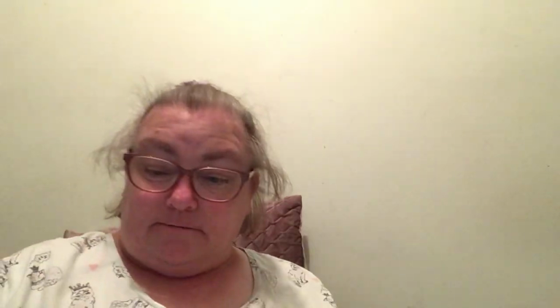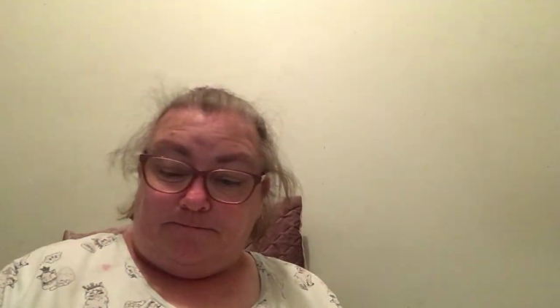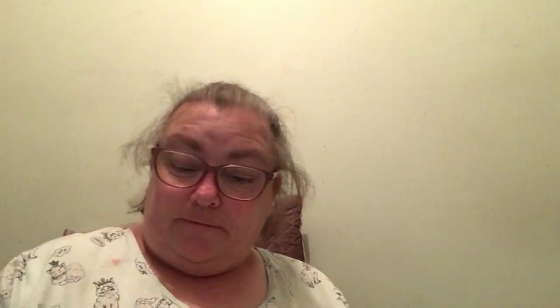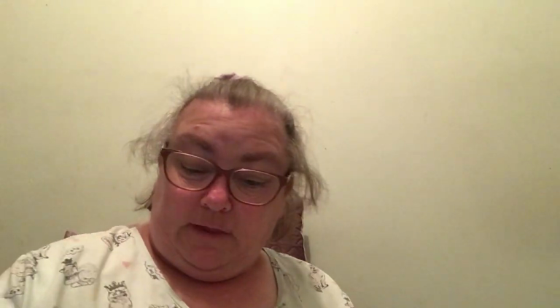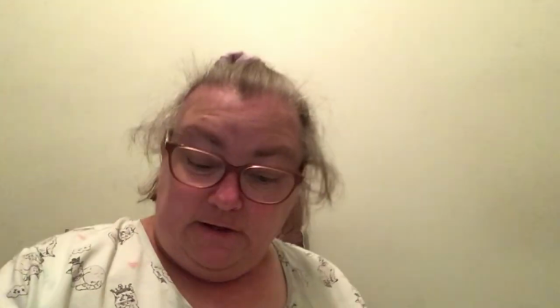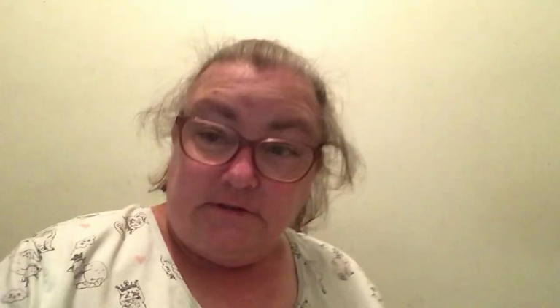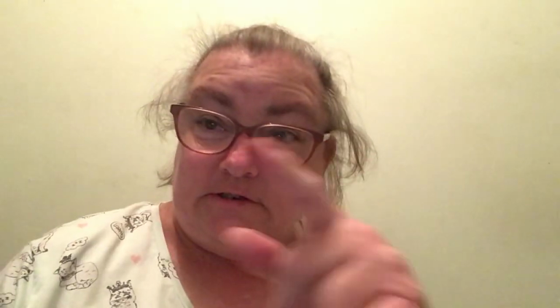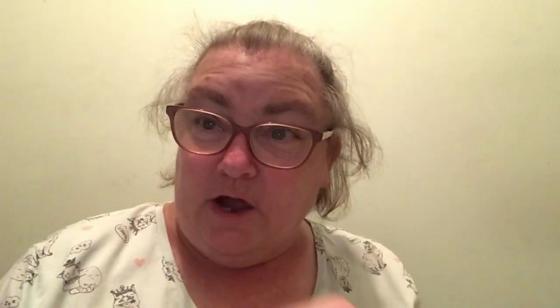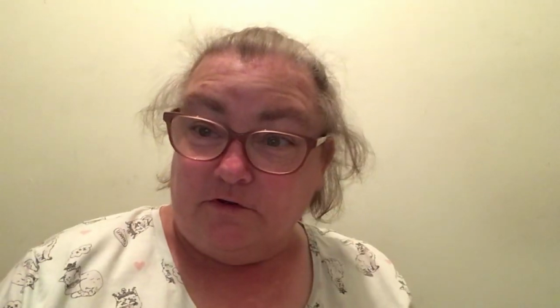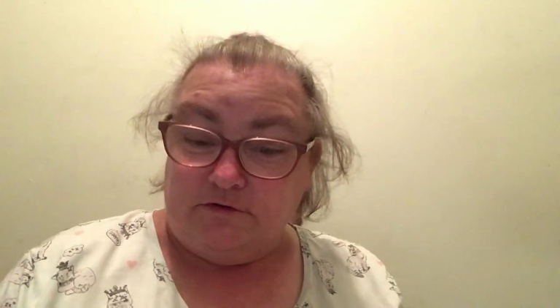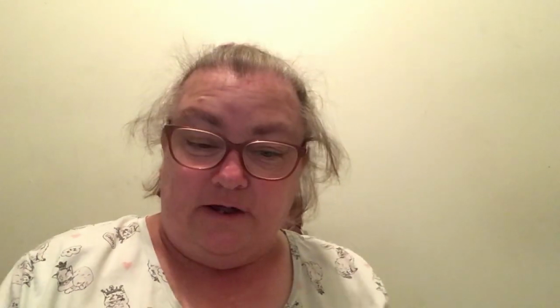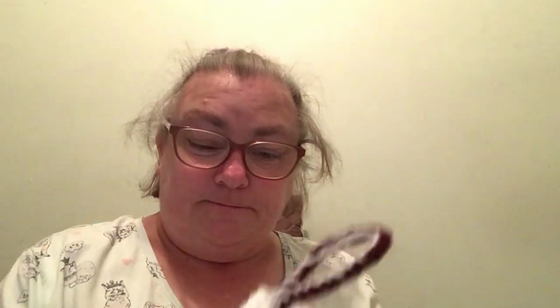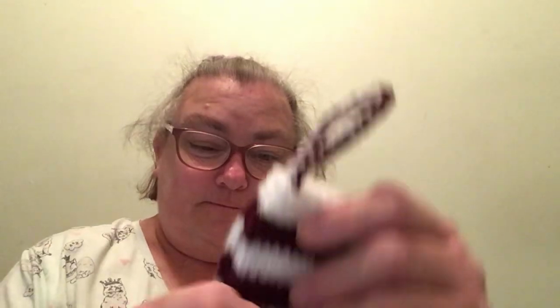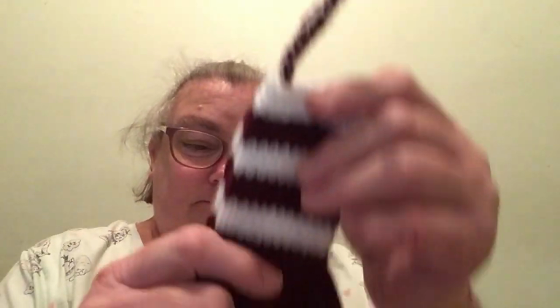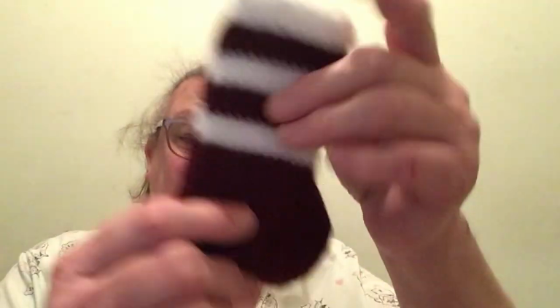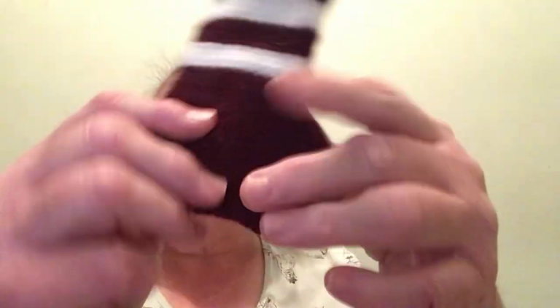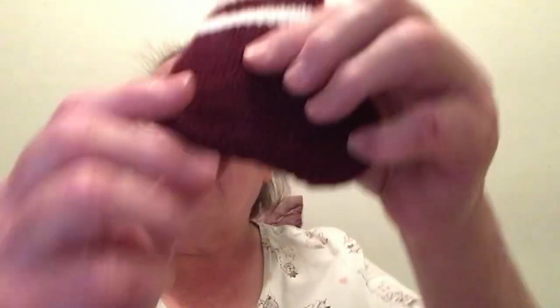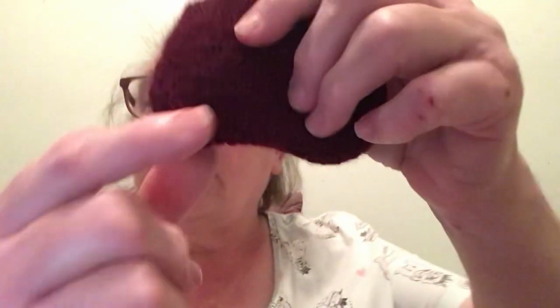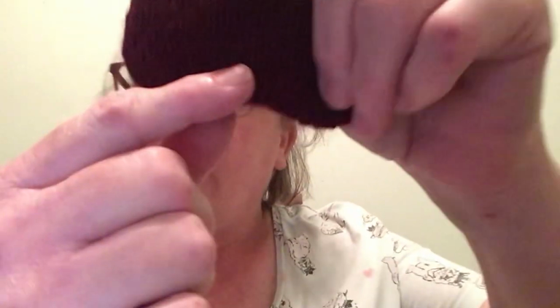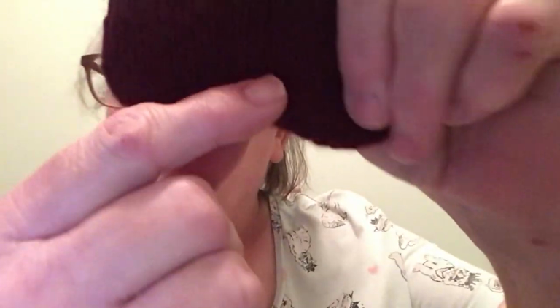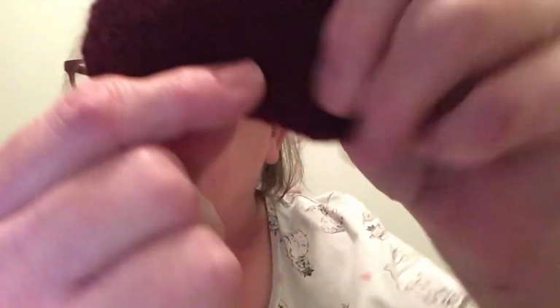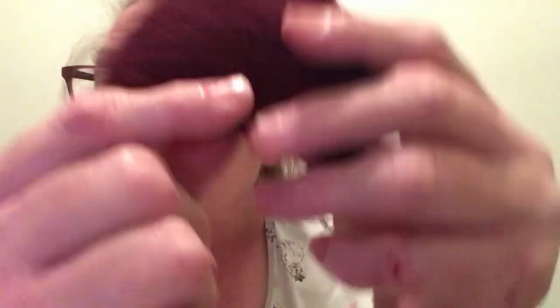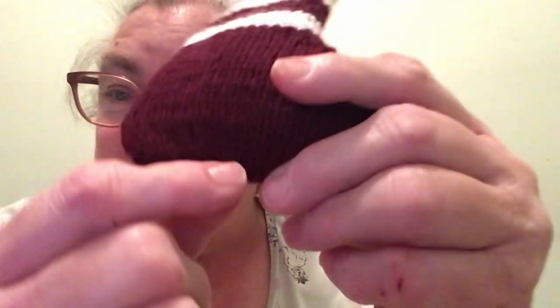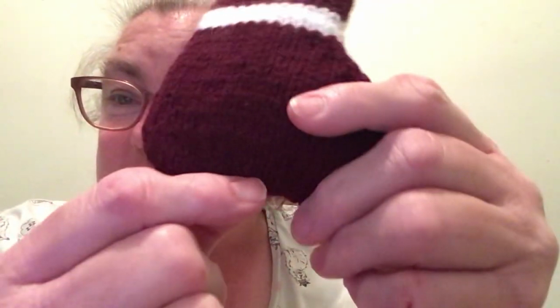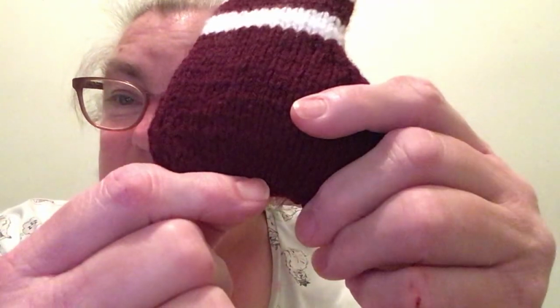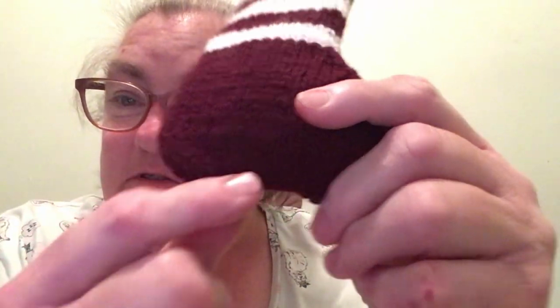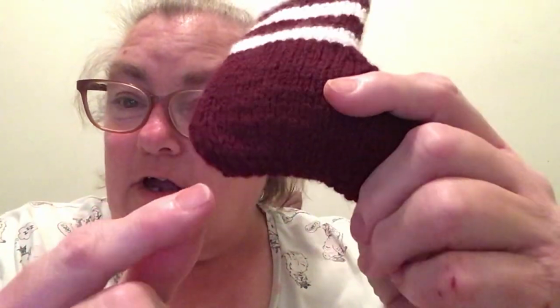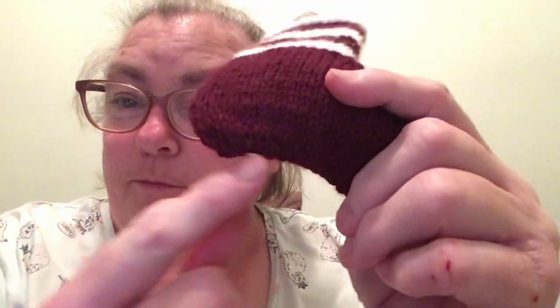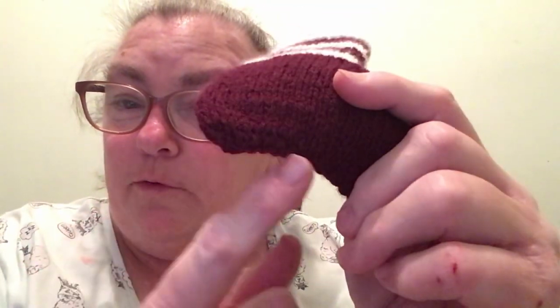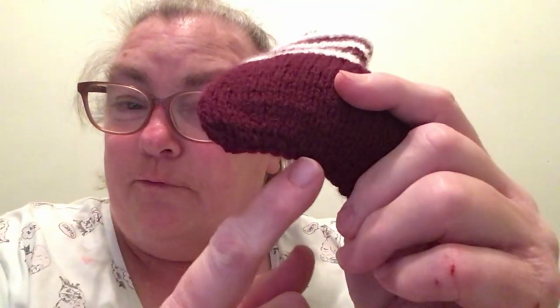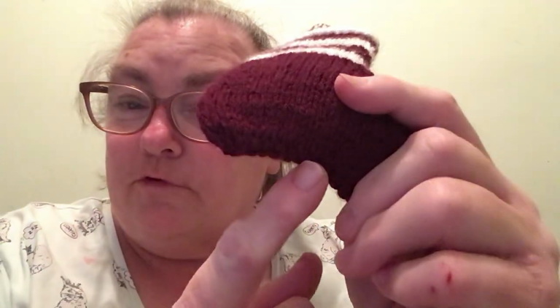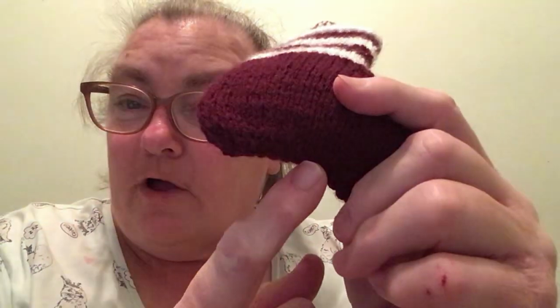Now, this is how it turned out. Cast on 30 stitches, purl the first line.